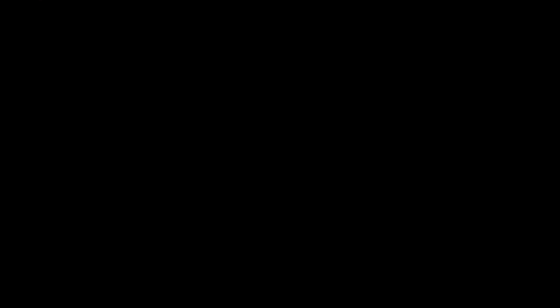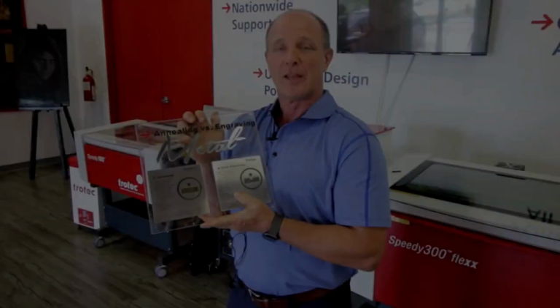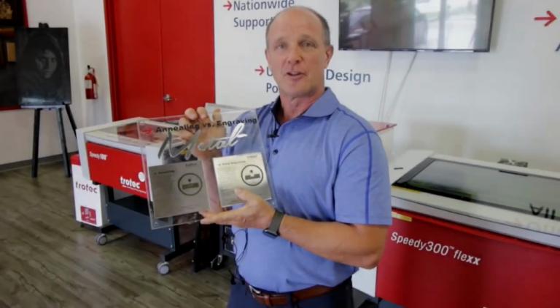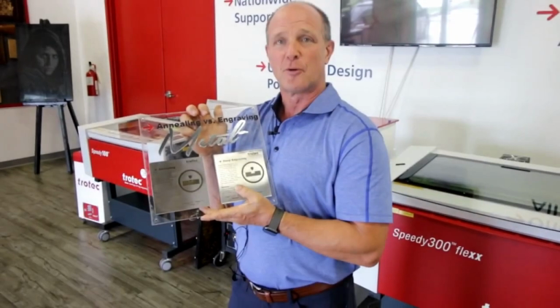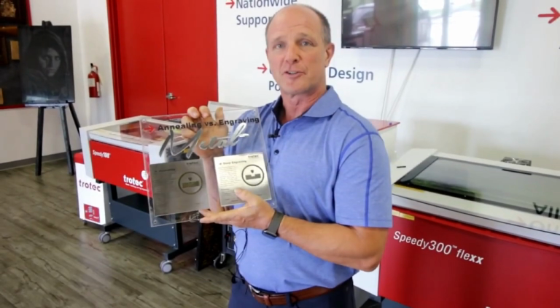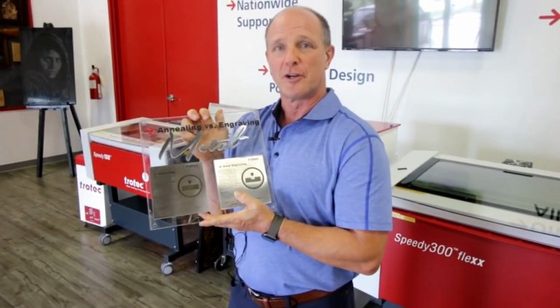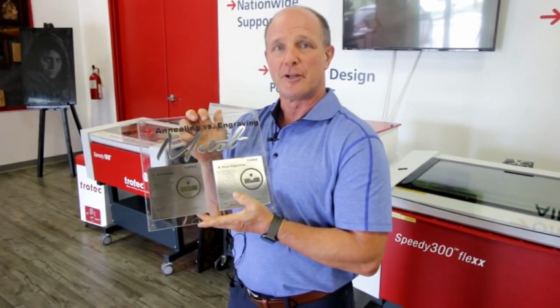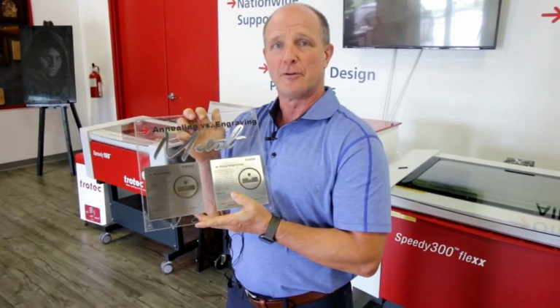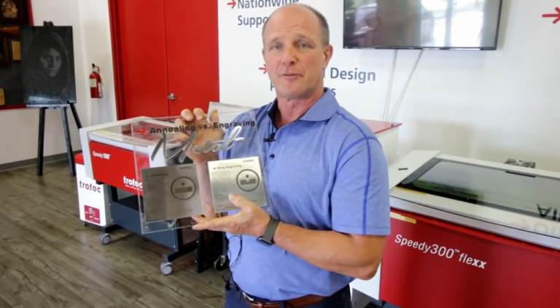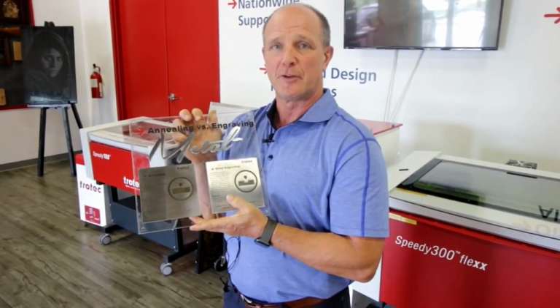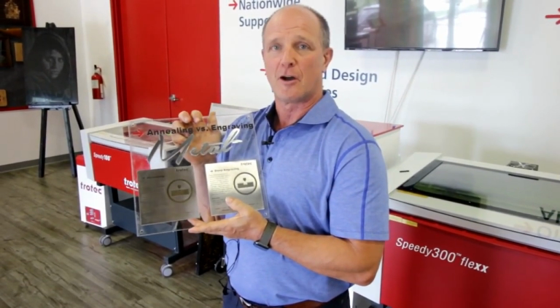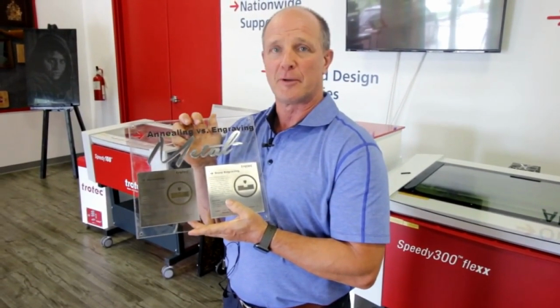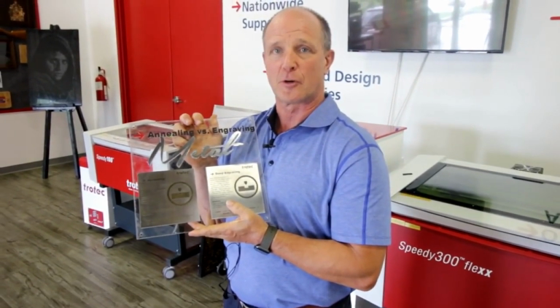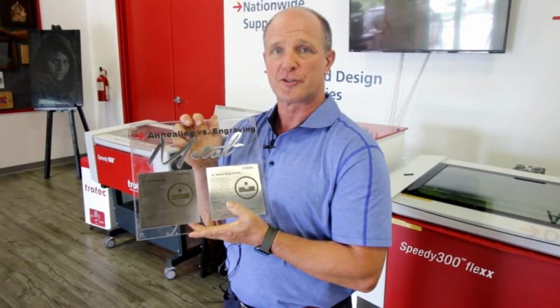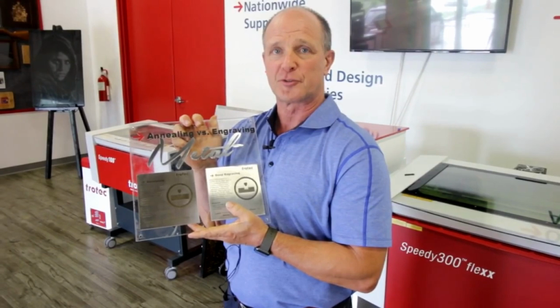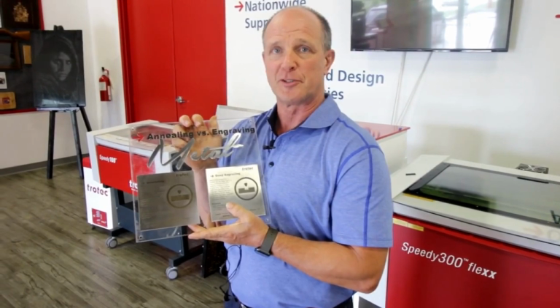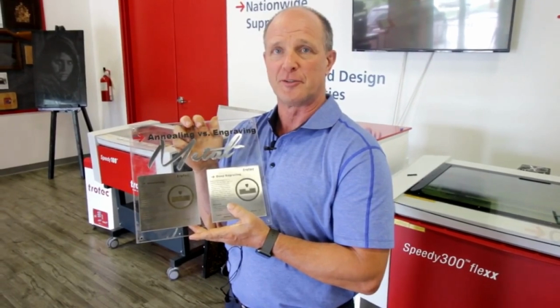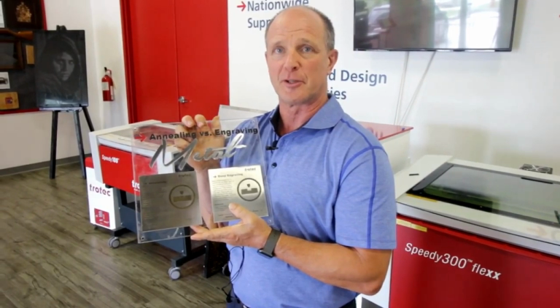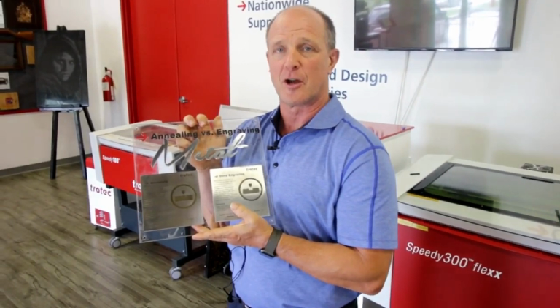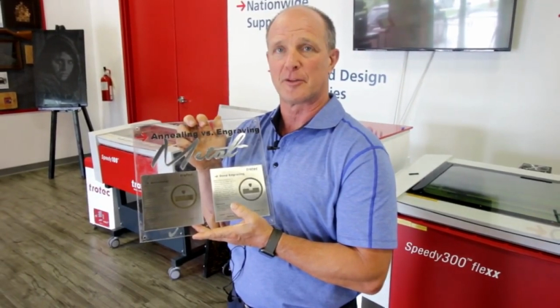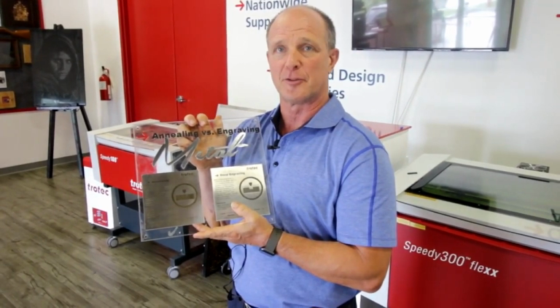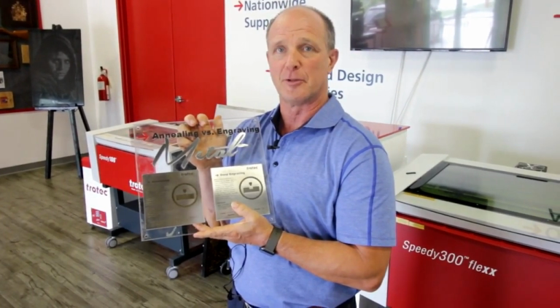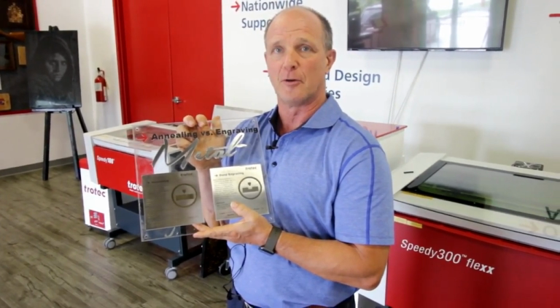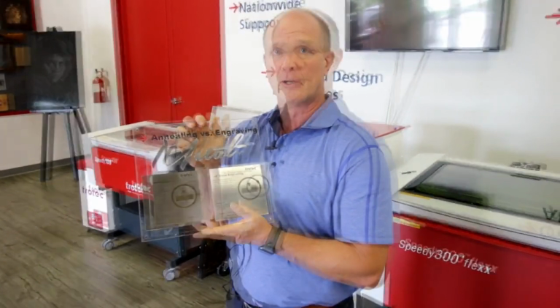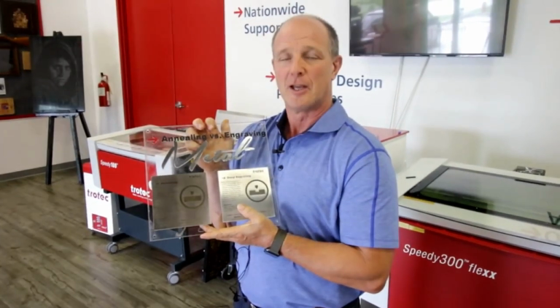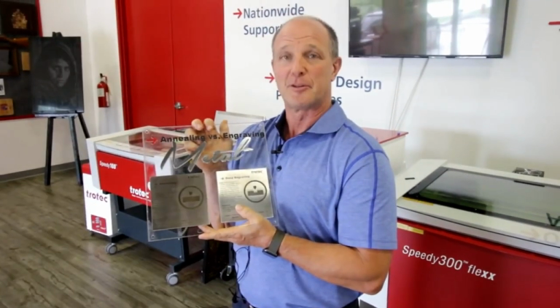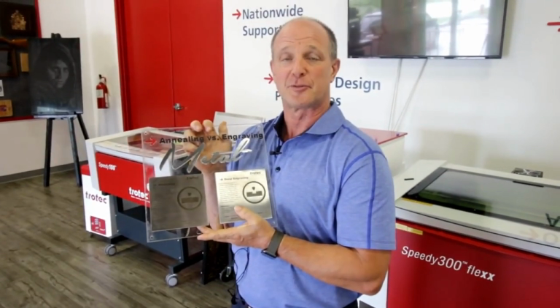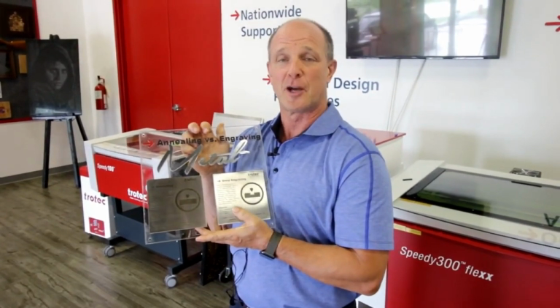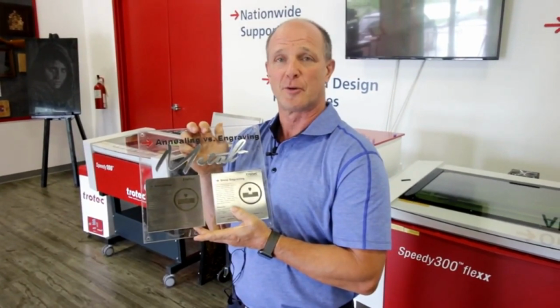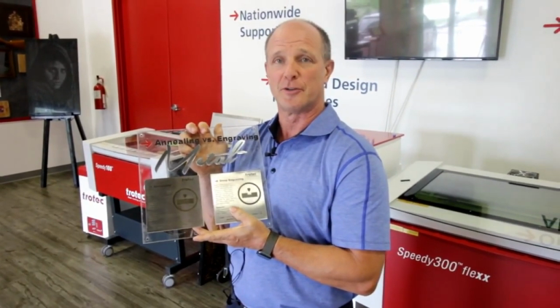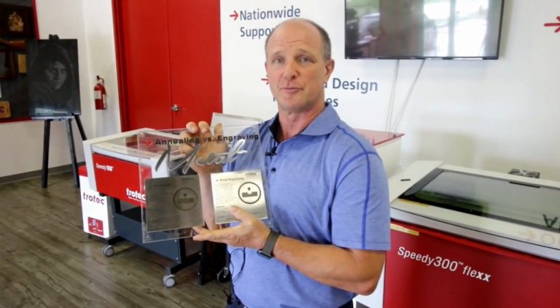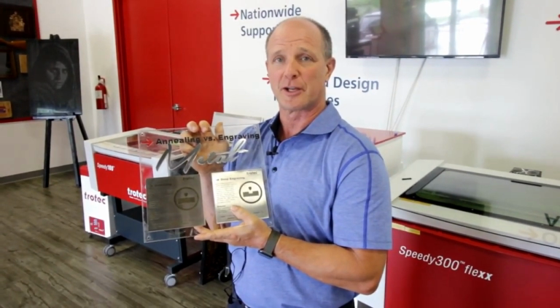Thanks a lot for watching our video. If you have any comments or questions, please leave them in the comments field below and please subscribe to our YouTube channel.